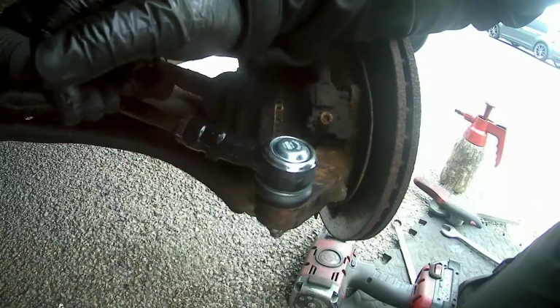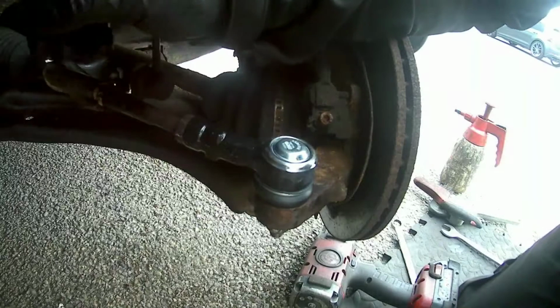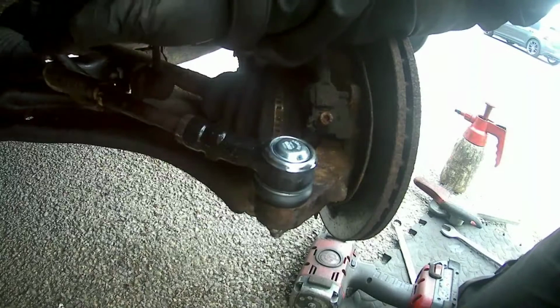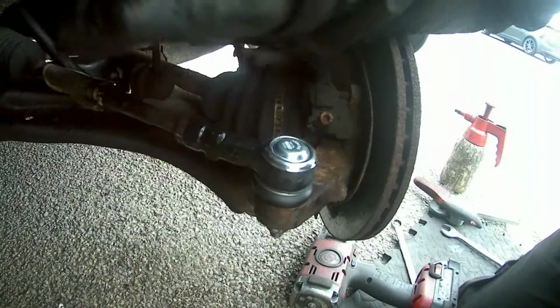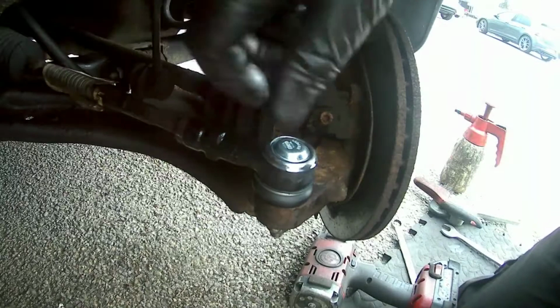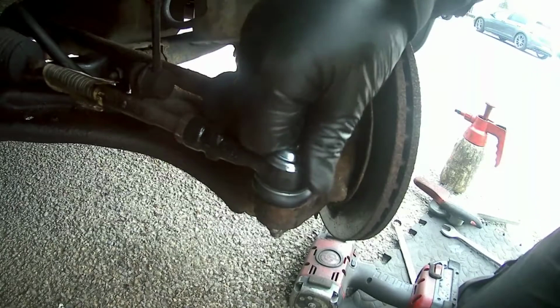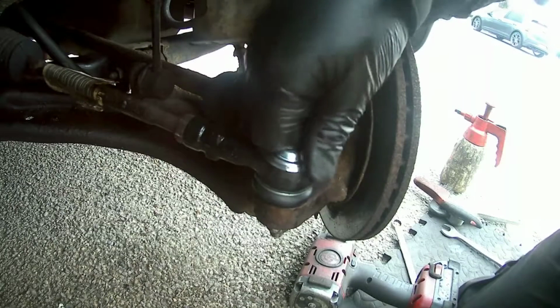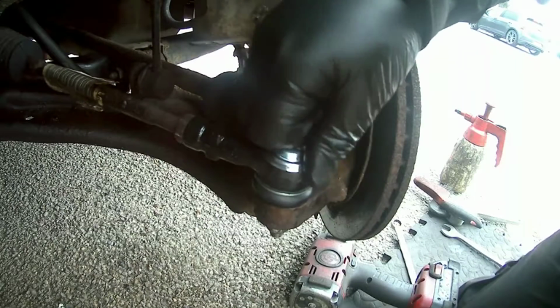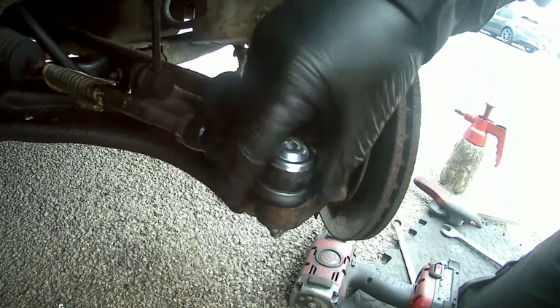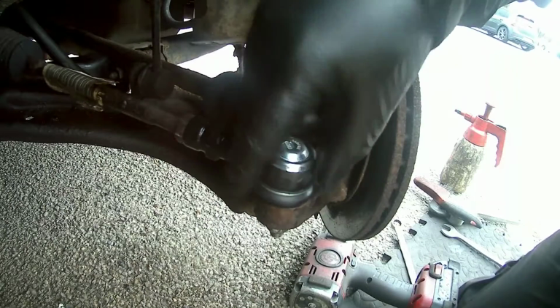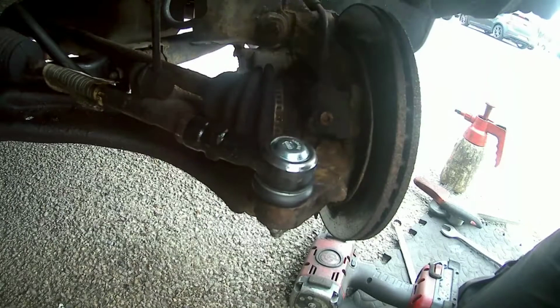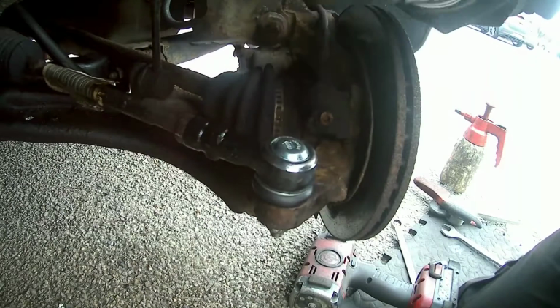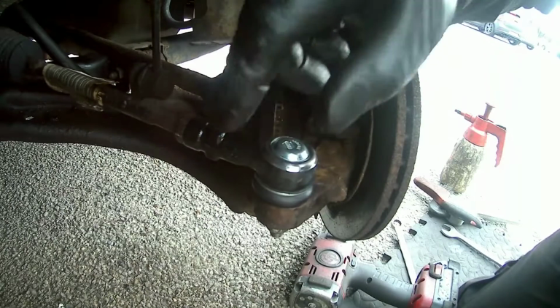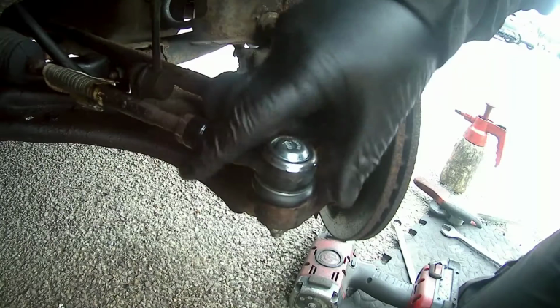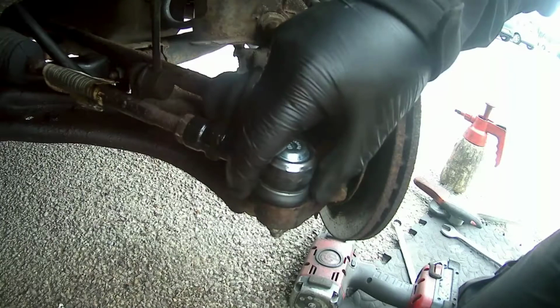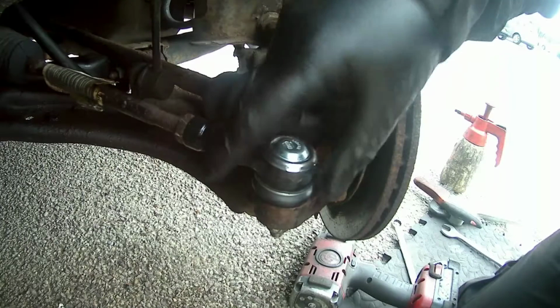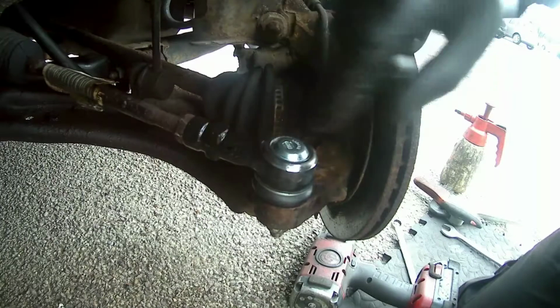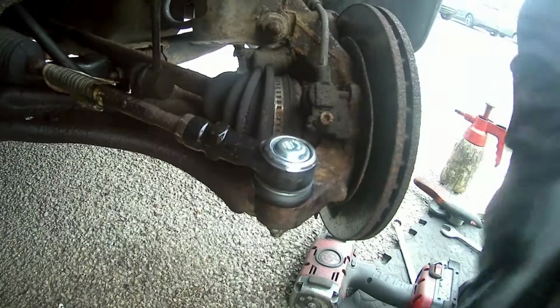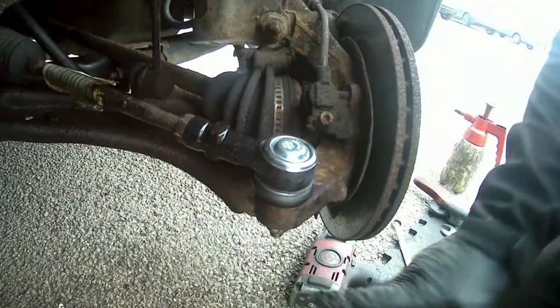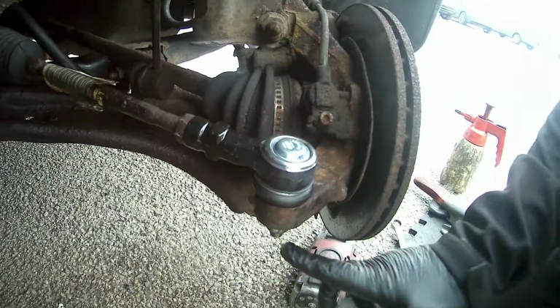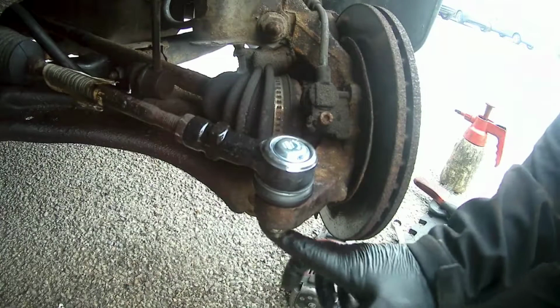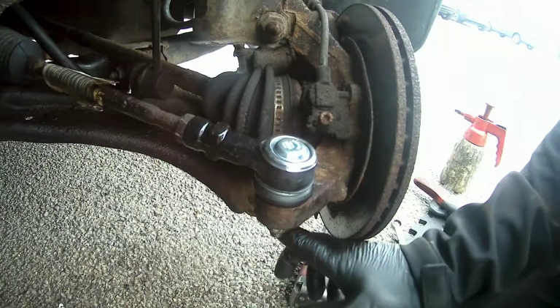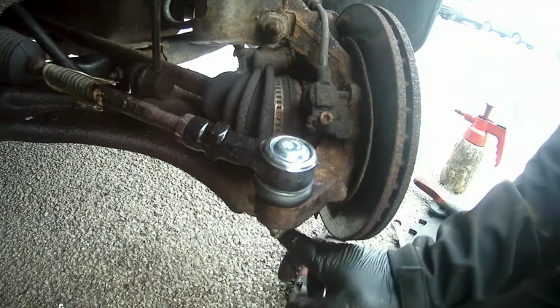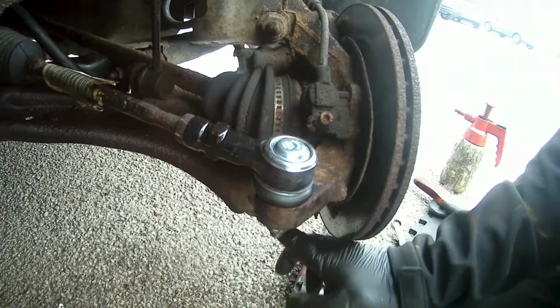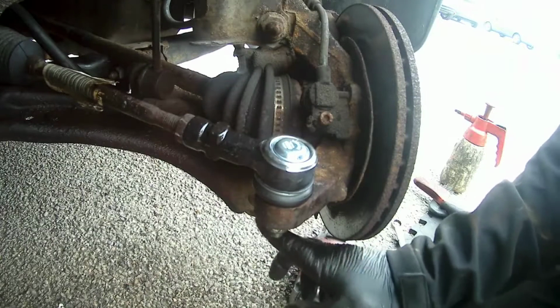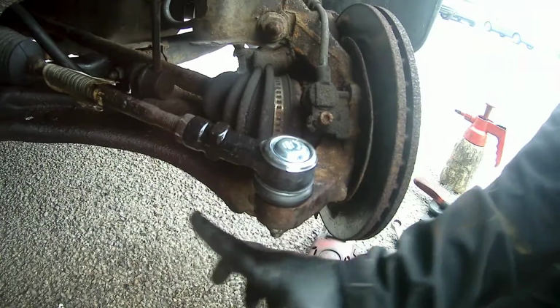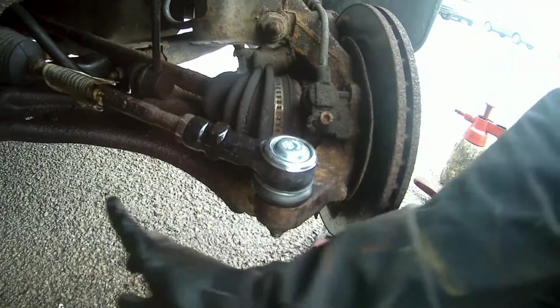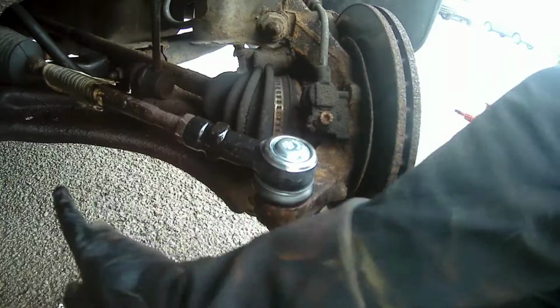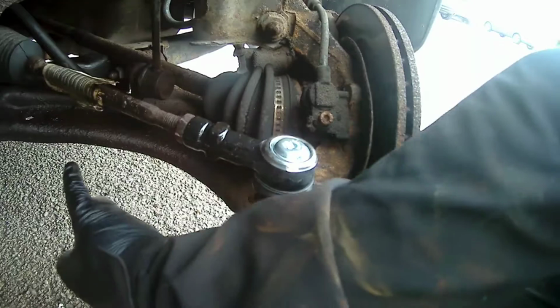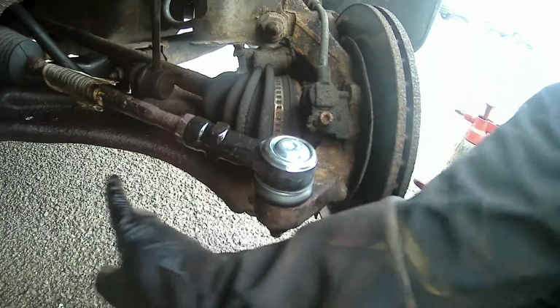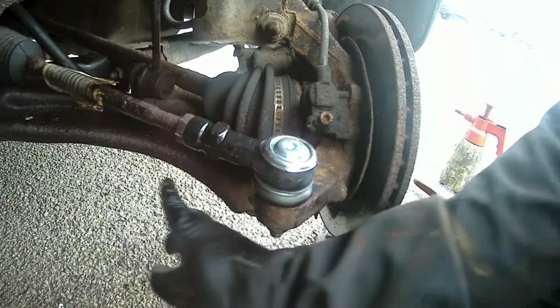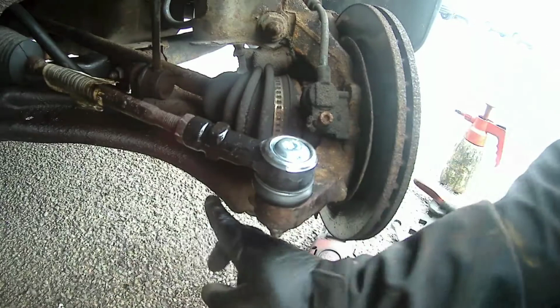Hiya, if you saw my last video you'll see I replaced the track rod end. Now I'm going to move on to replace the whole lower arm down here.